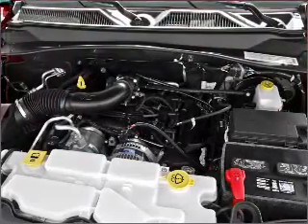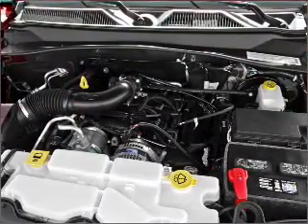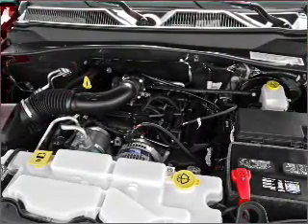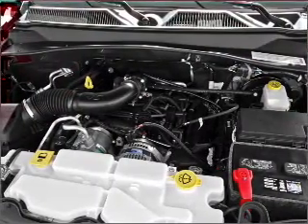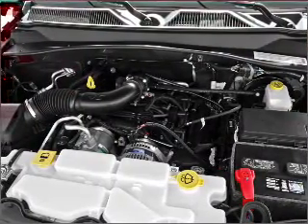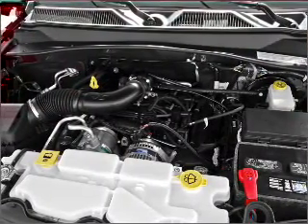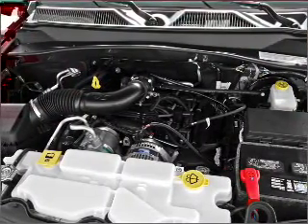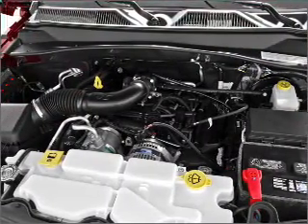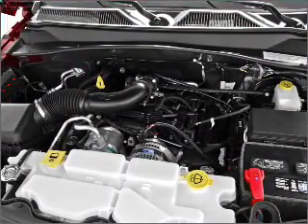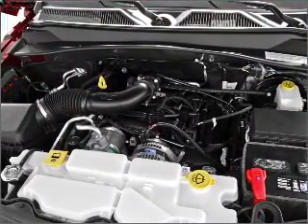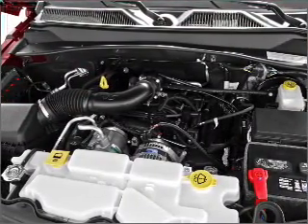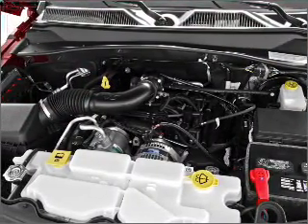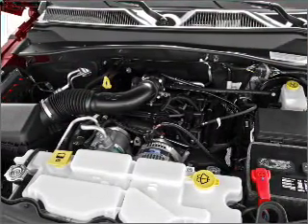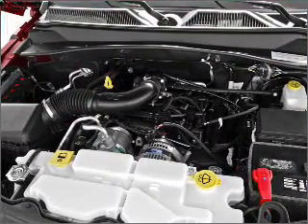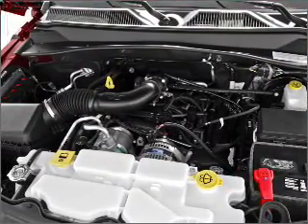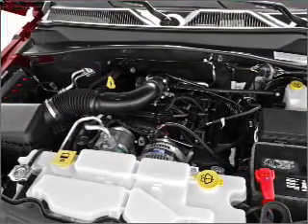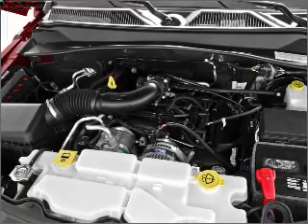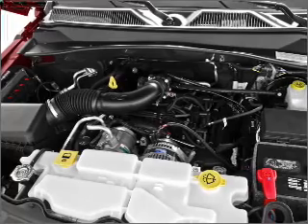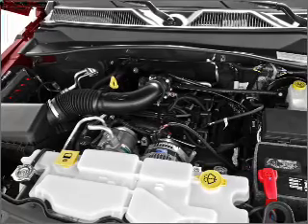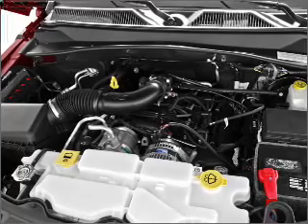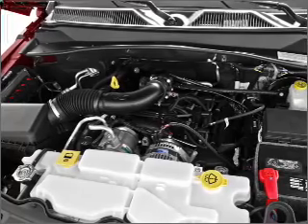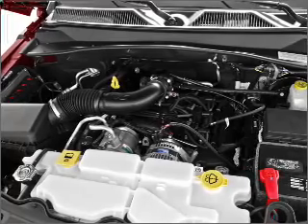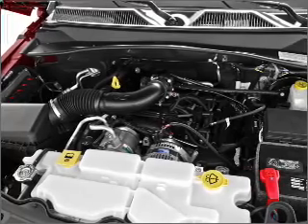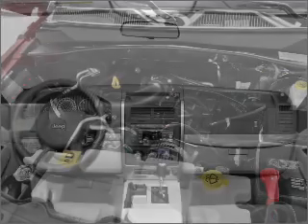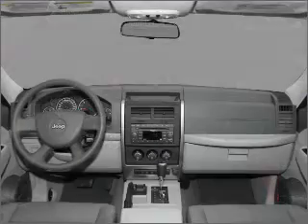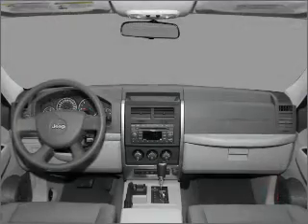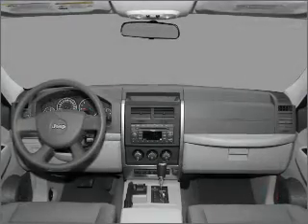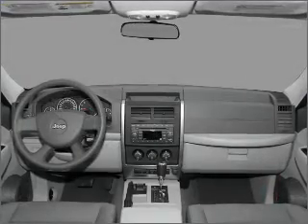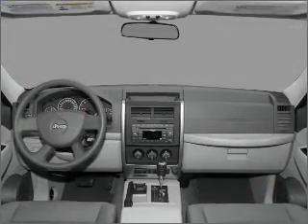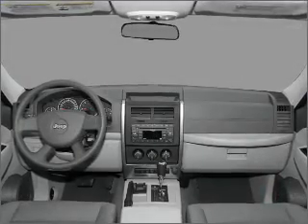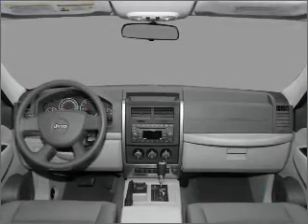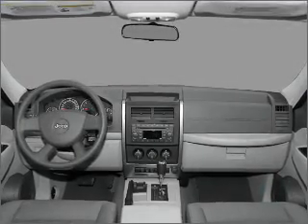Cruise control, power mirrors, an AM FM stereo with a CD player, and an adjustable tilt steering wheel.